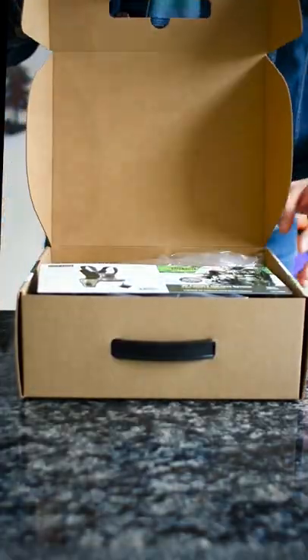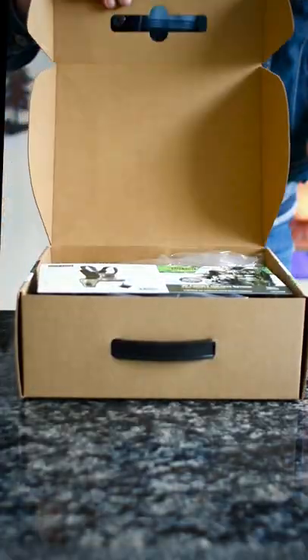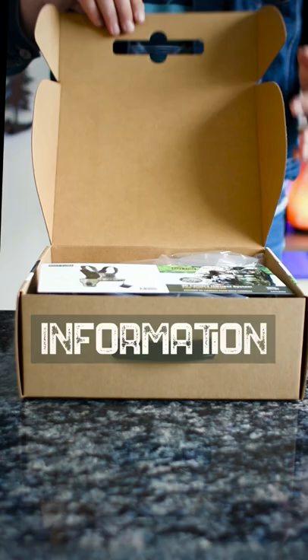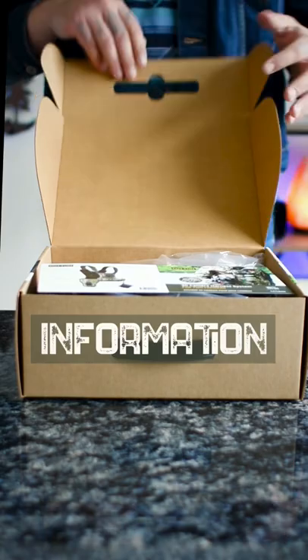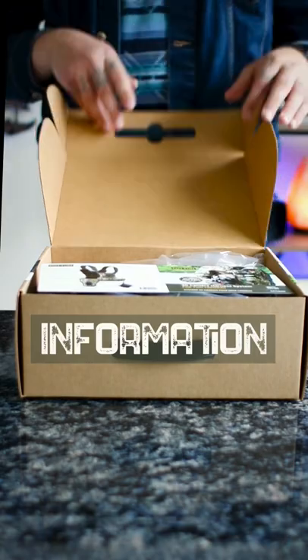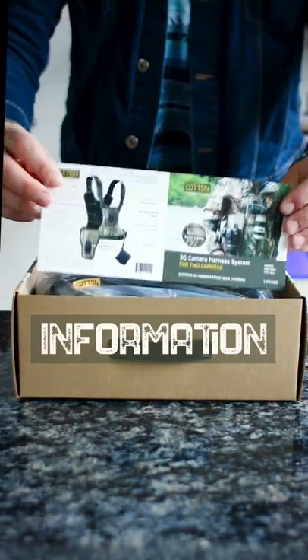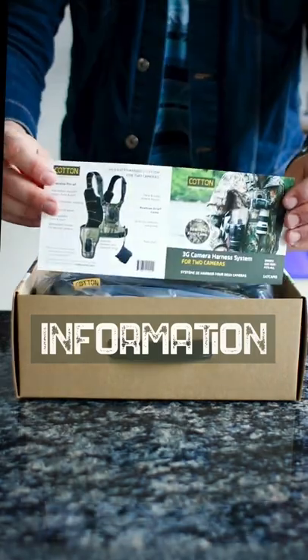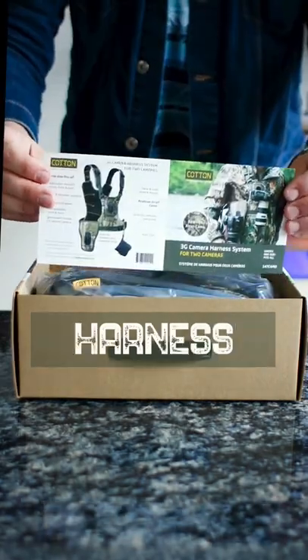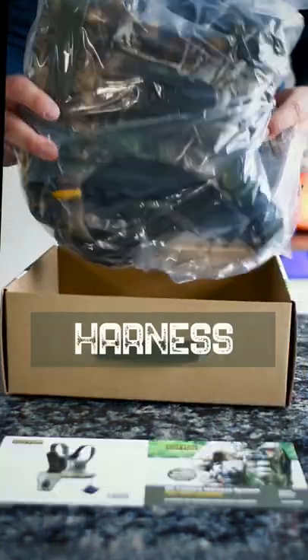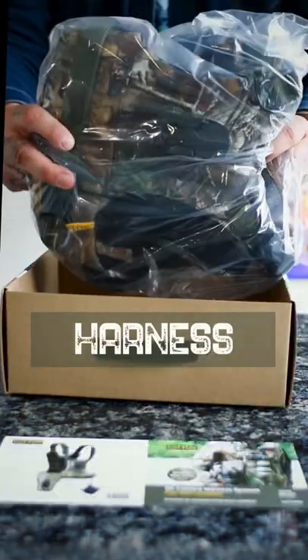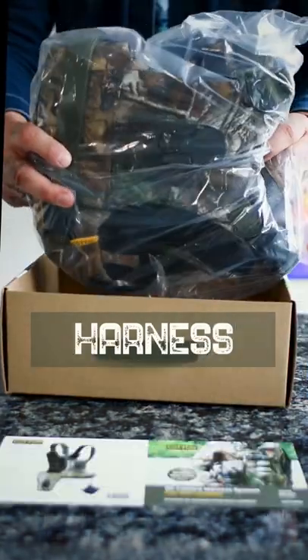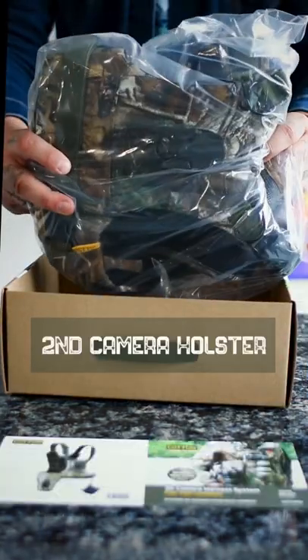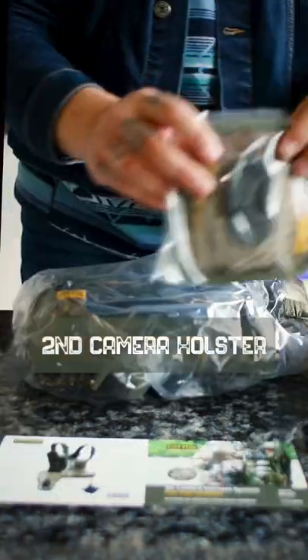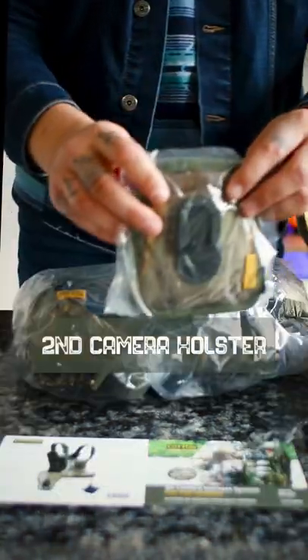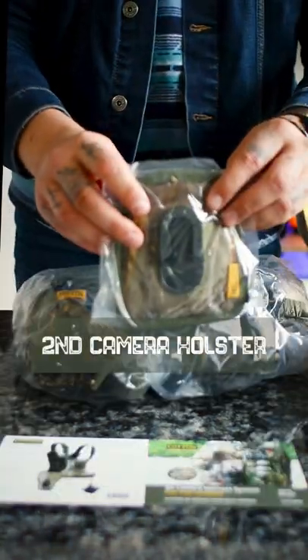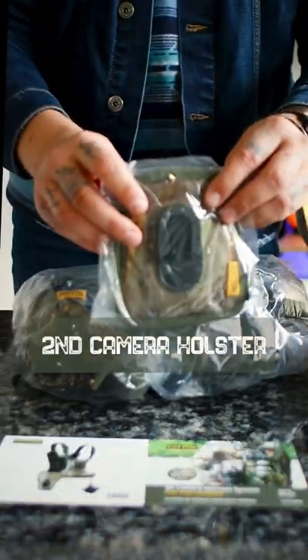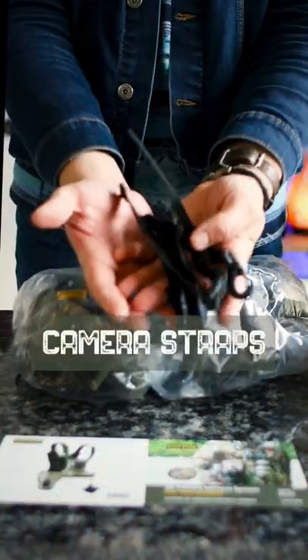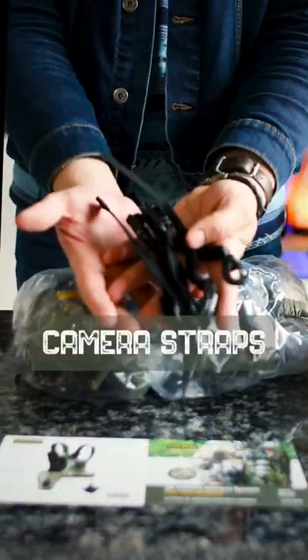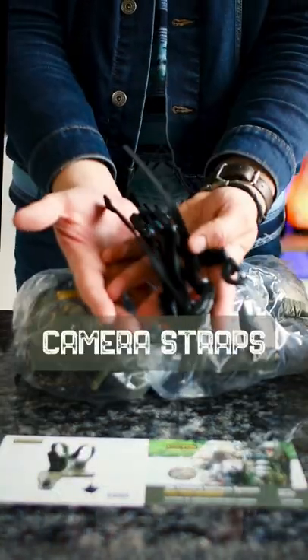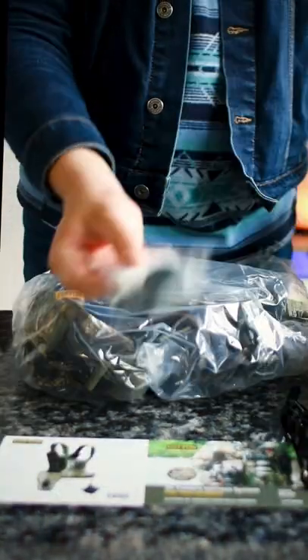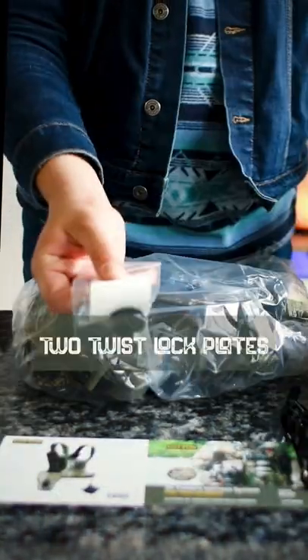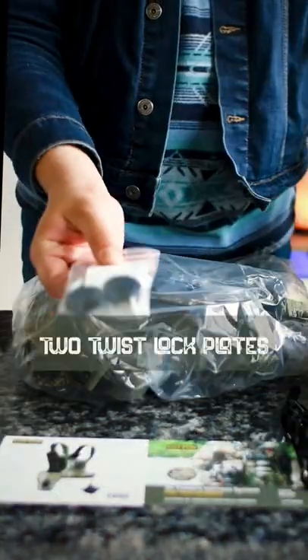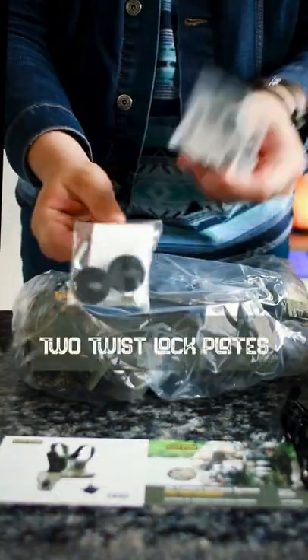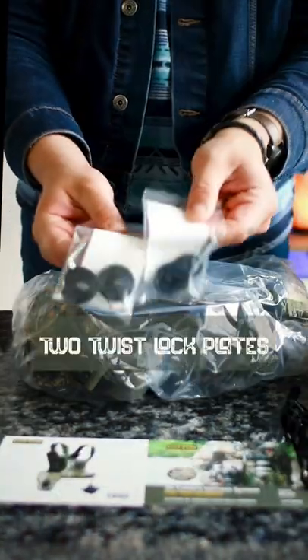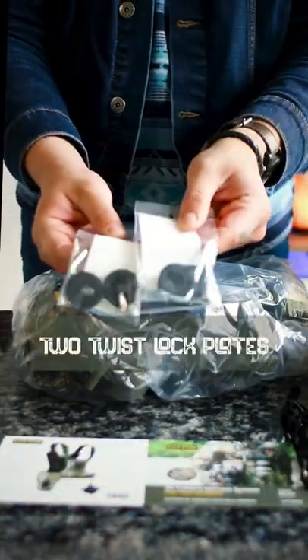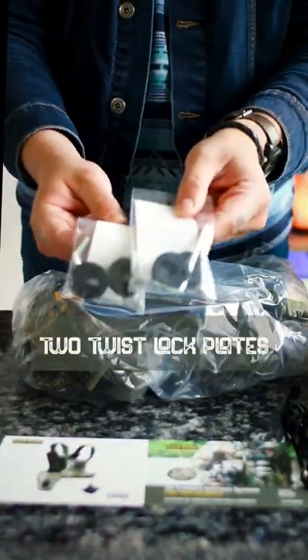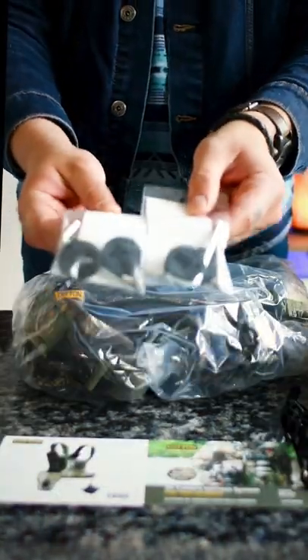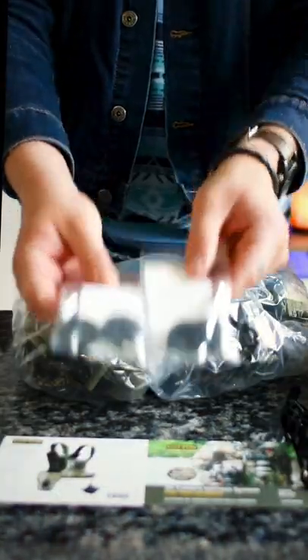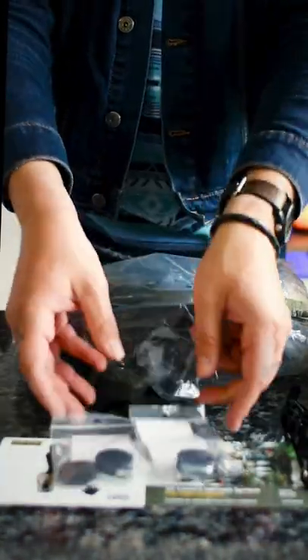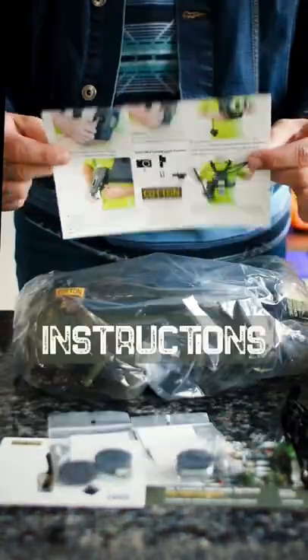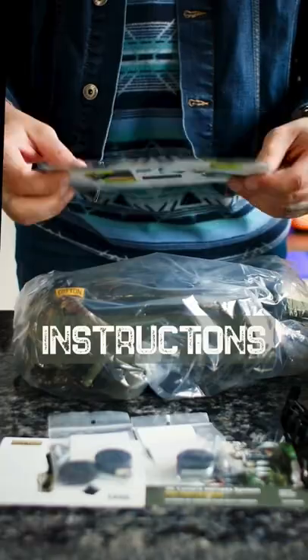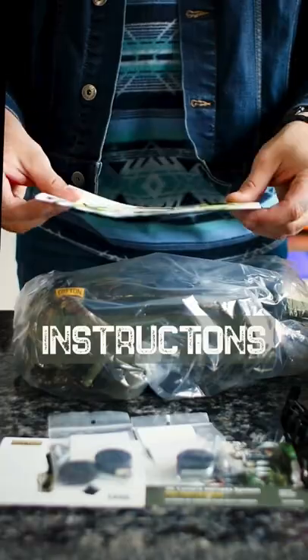Some information, the harness, second camera holster, camera straps, two twist lock plates, and instructions.